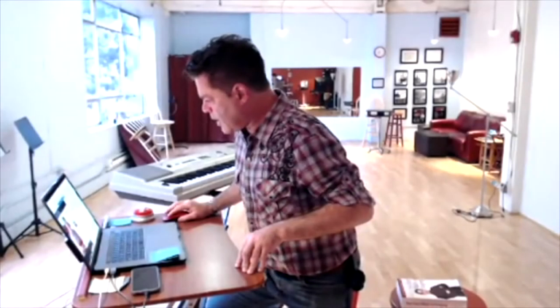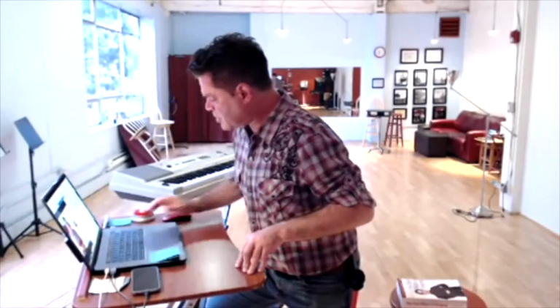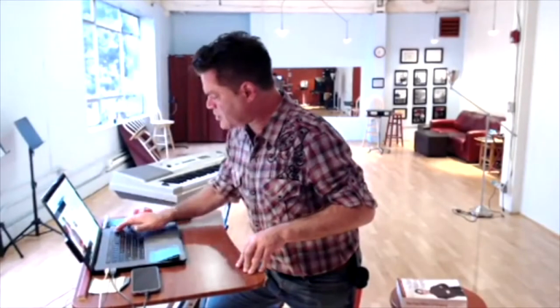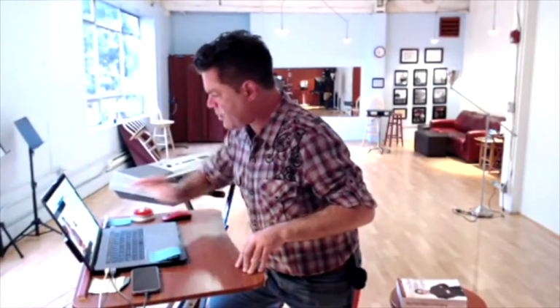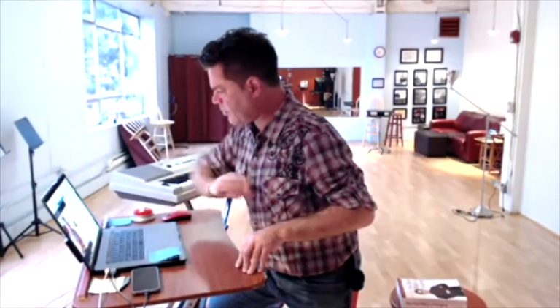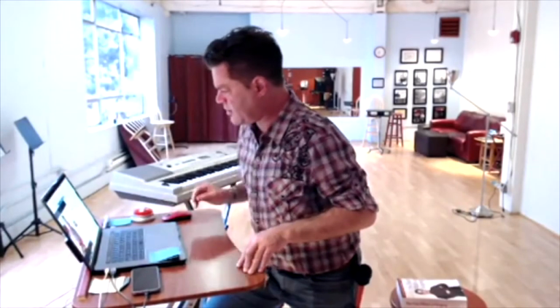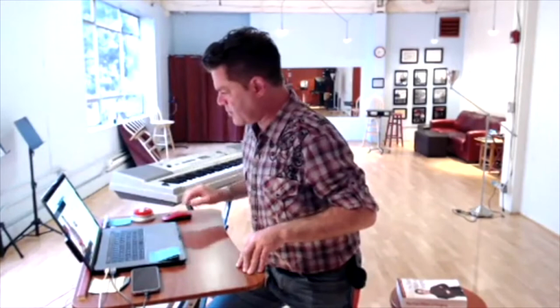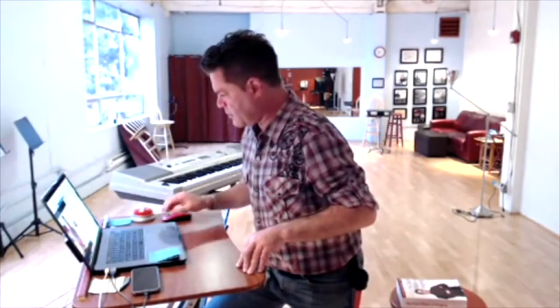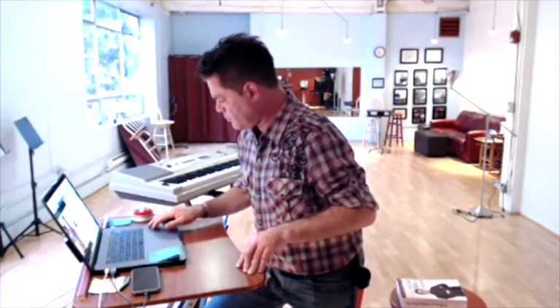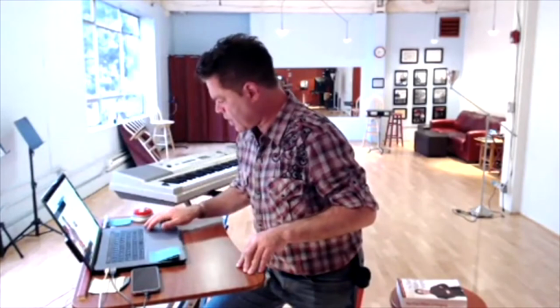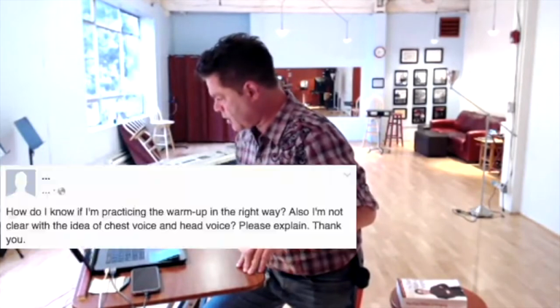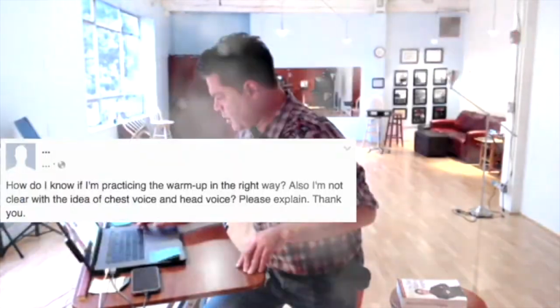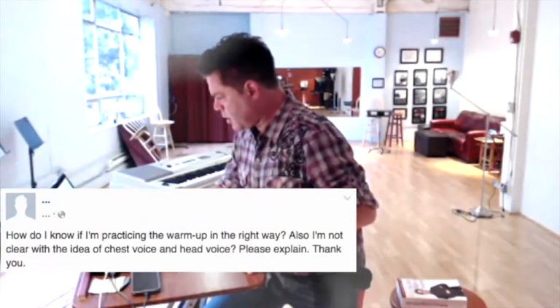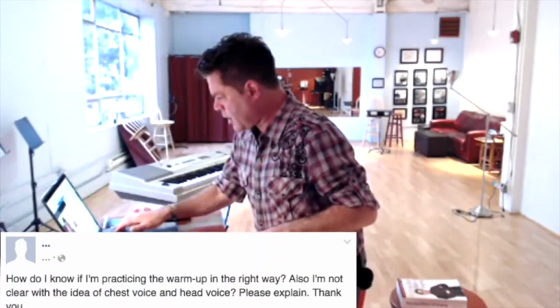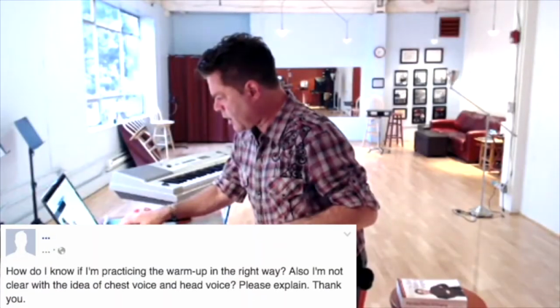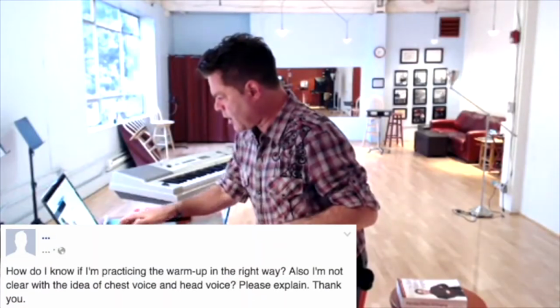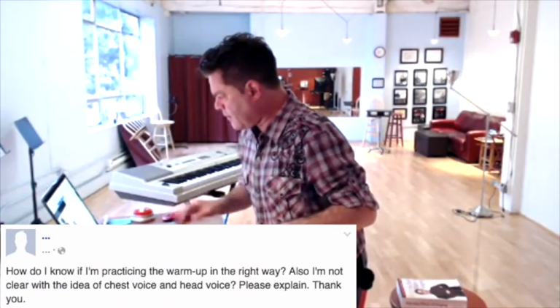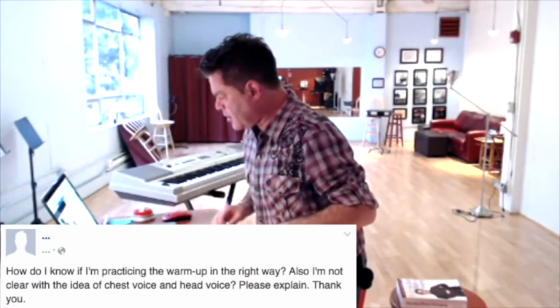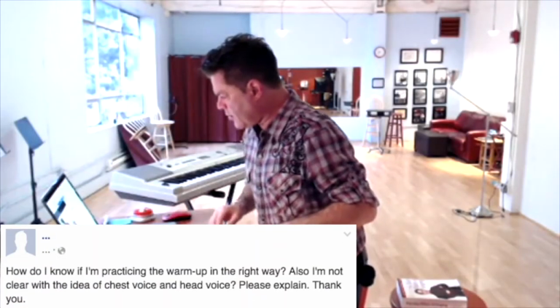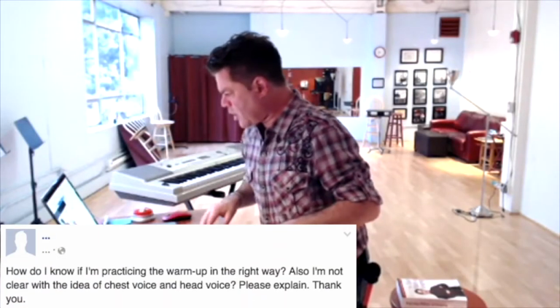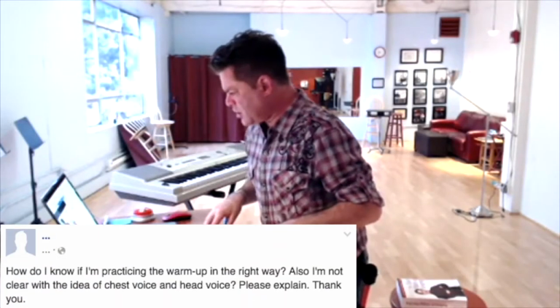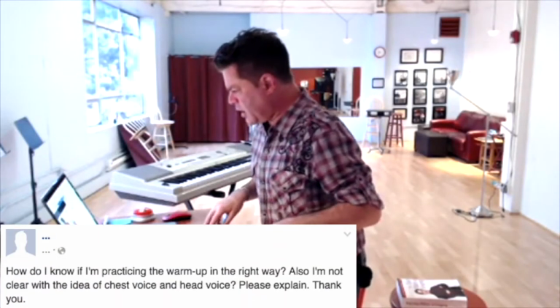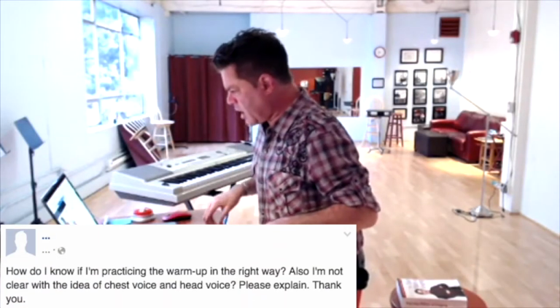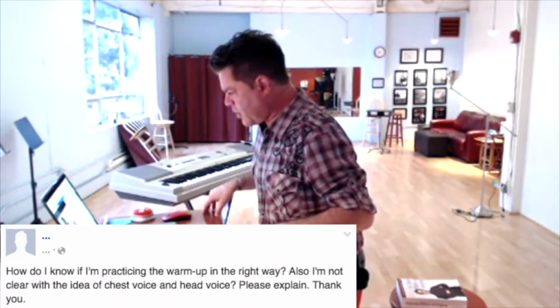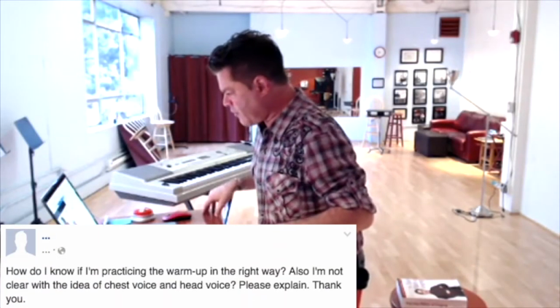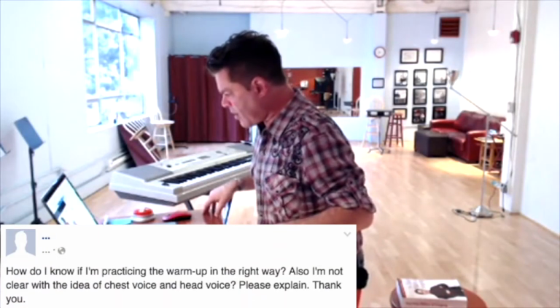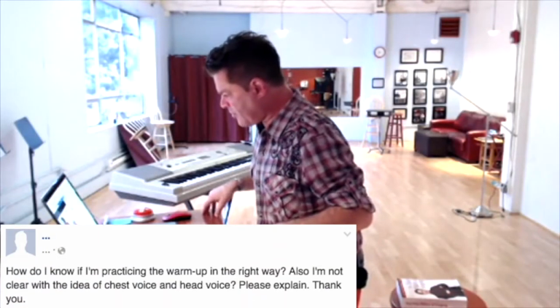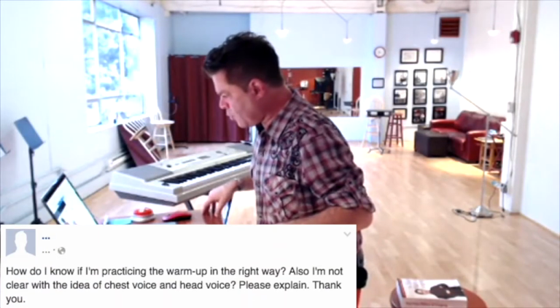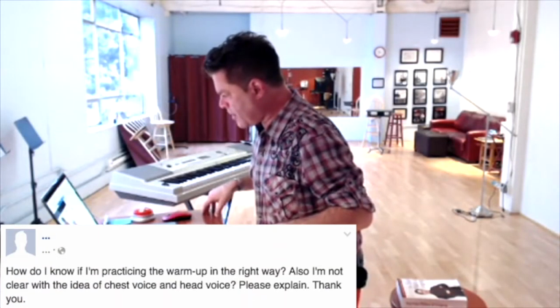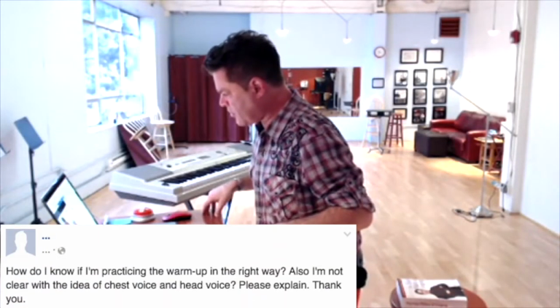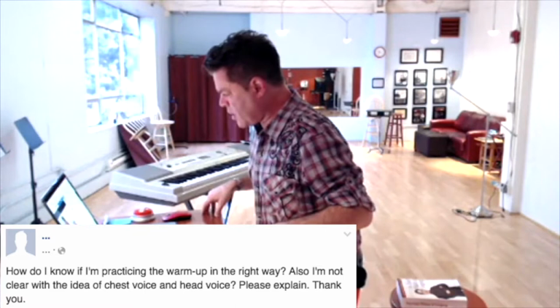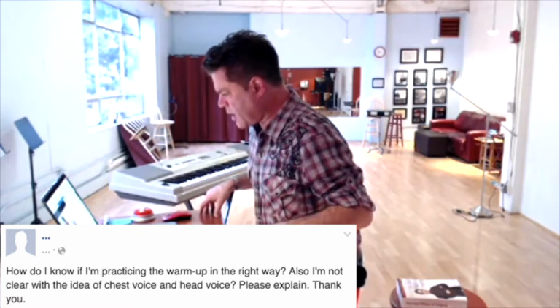Actually, I'm not sure that was all that easy, but we got it. All right, another question here: how do I know if I'm practicing the warm-ups in the right way?